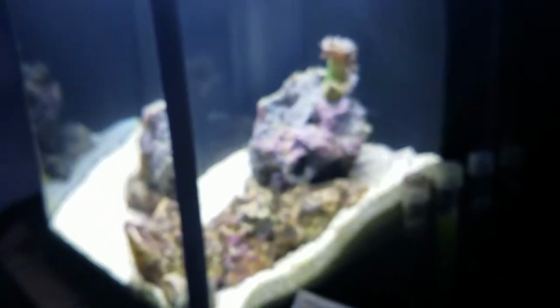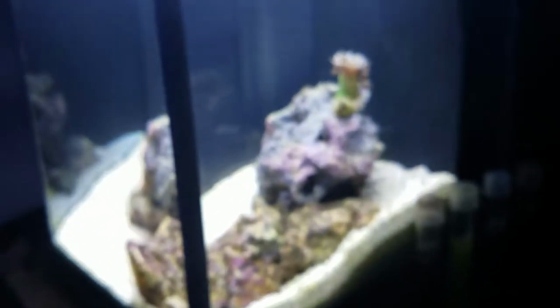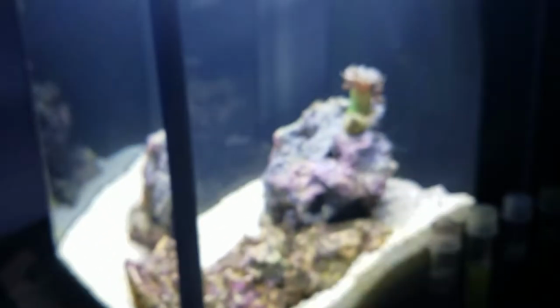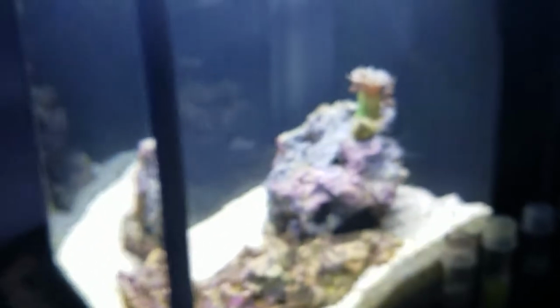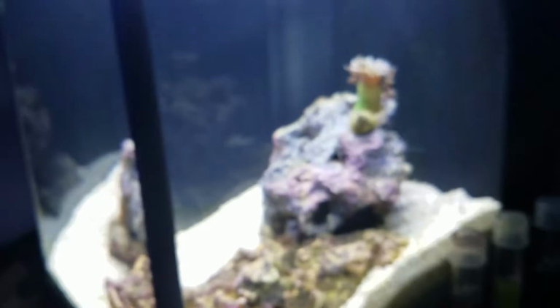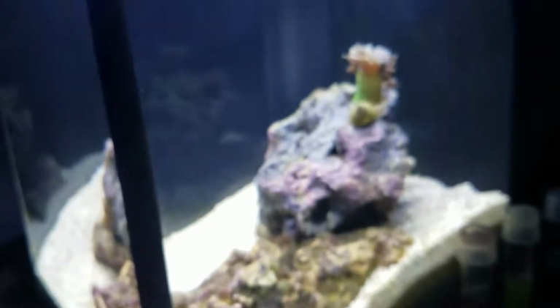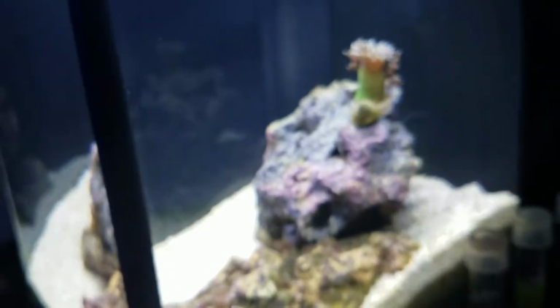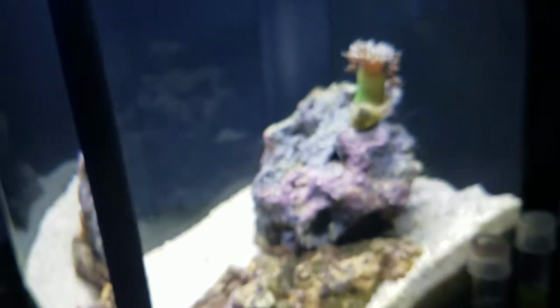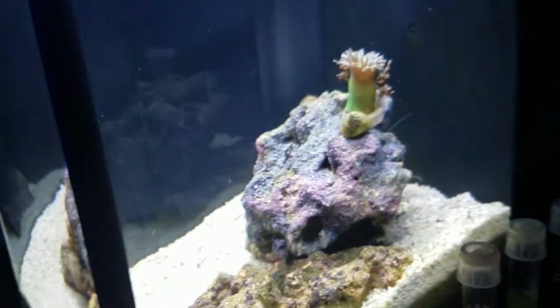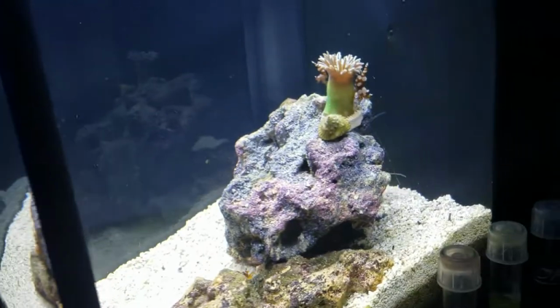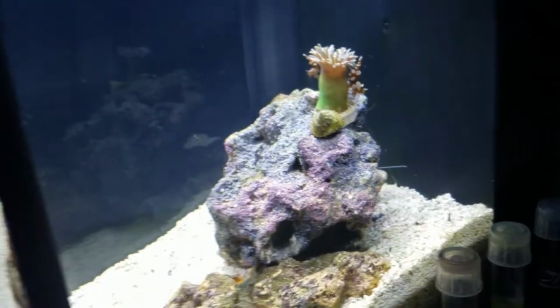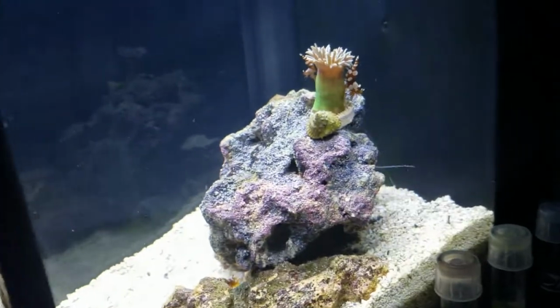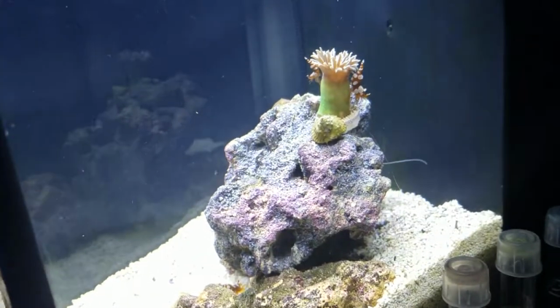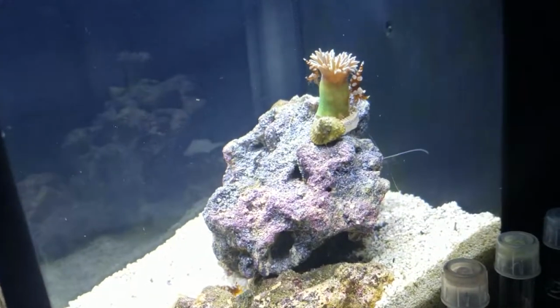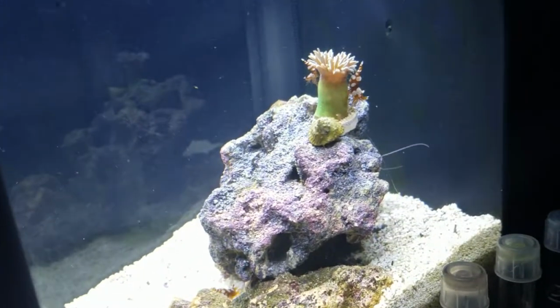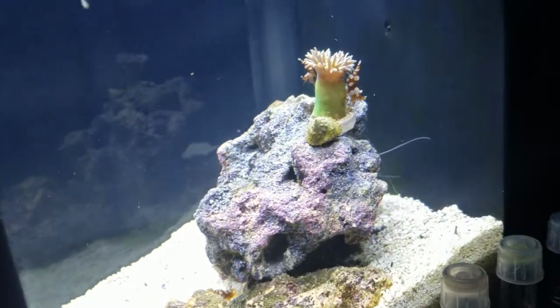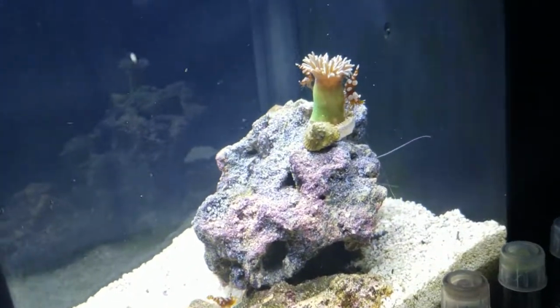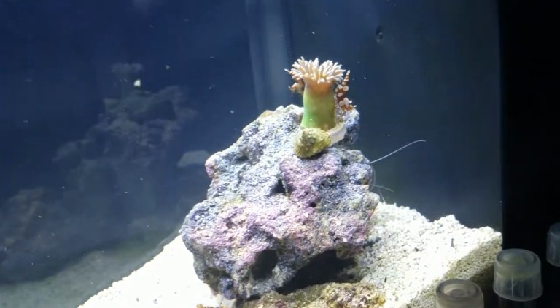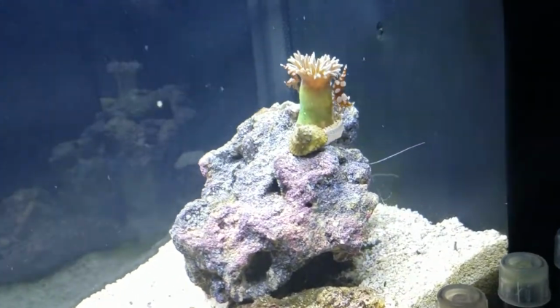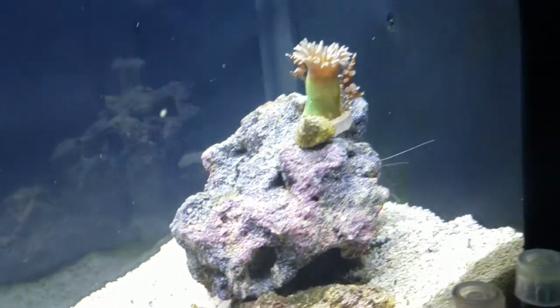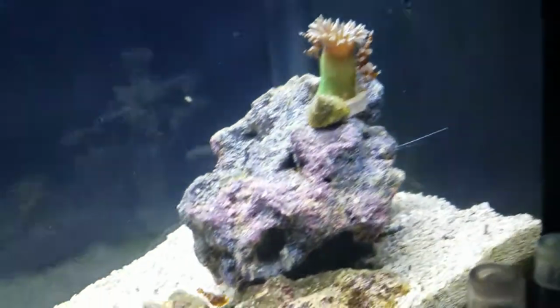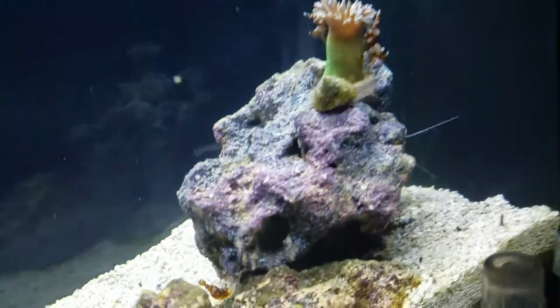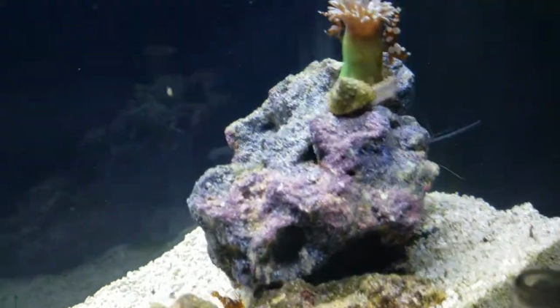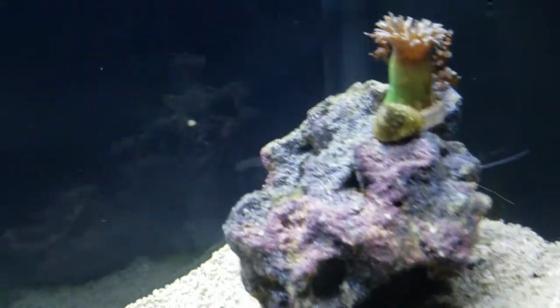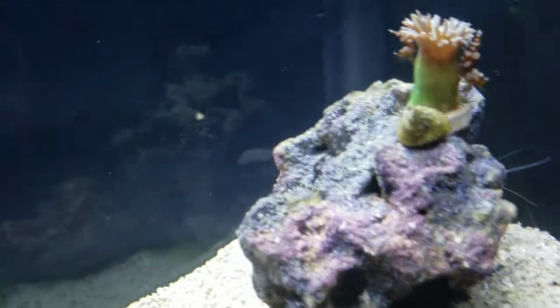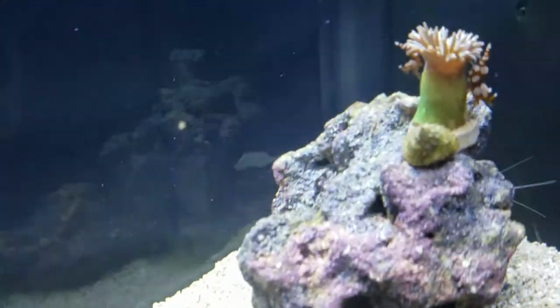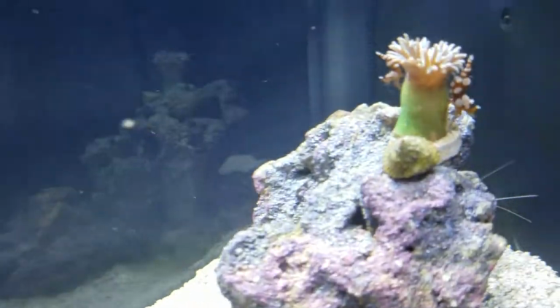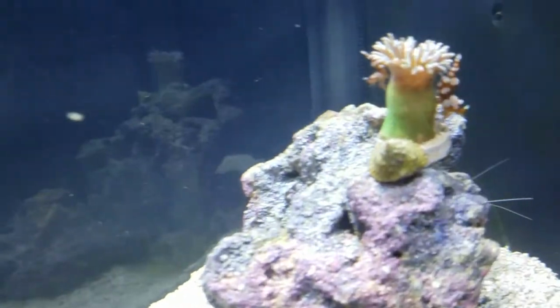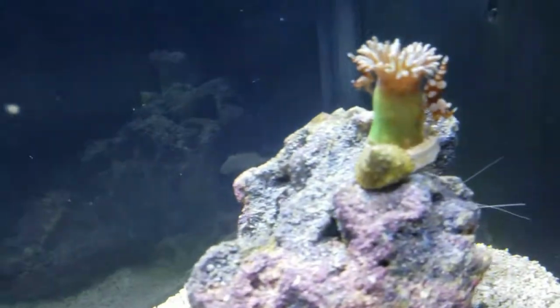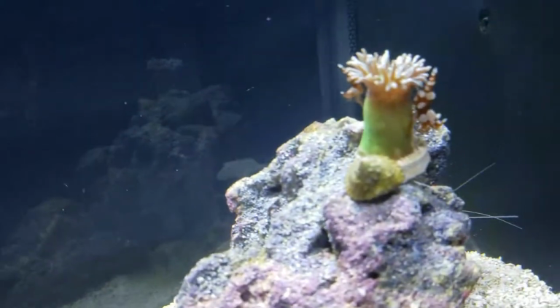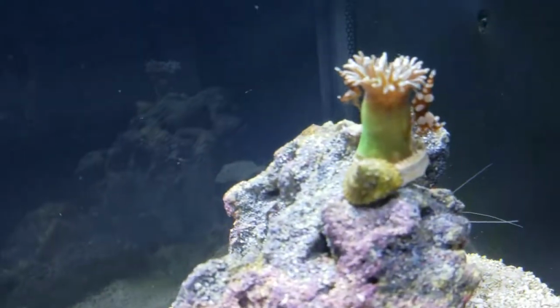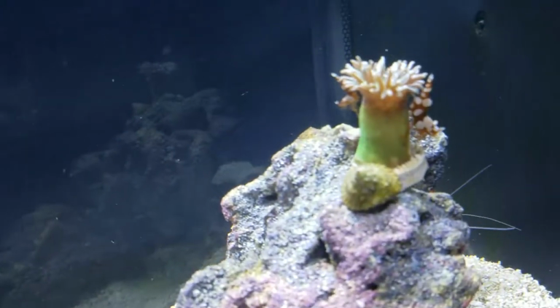So that's 31 days and I'm pretty sure the tank has cycled.